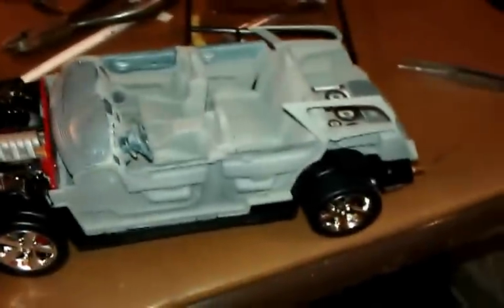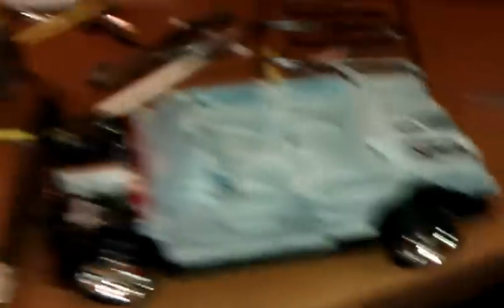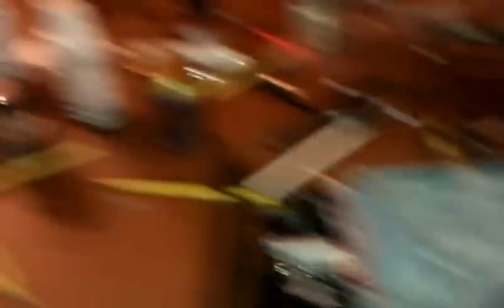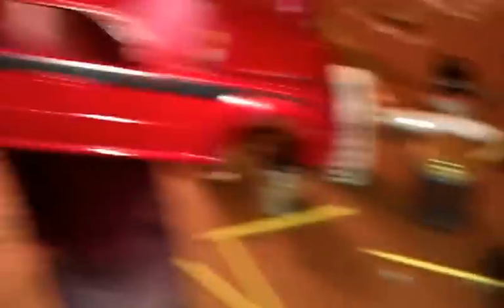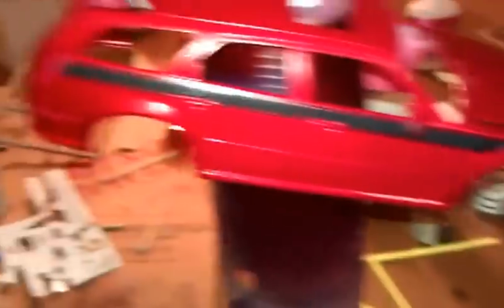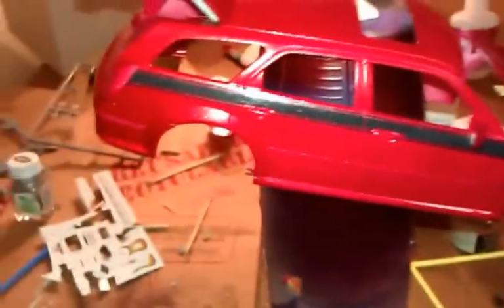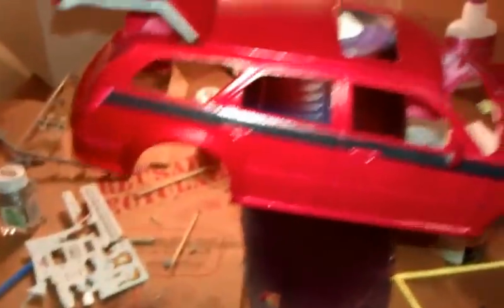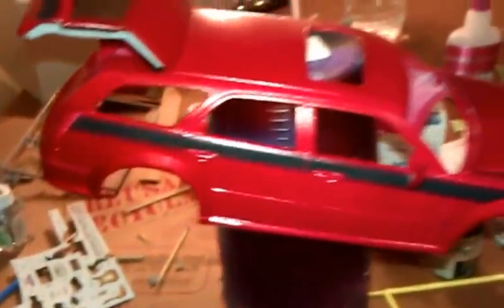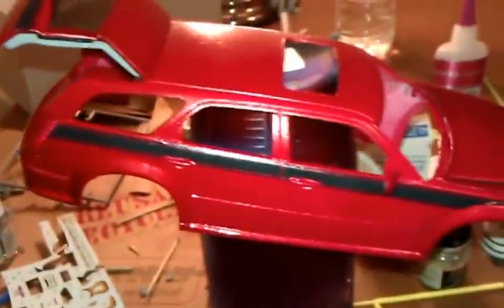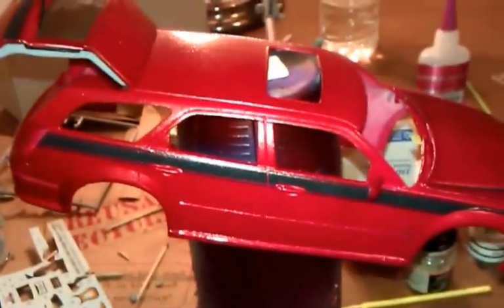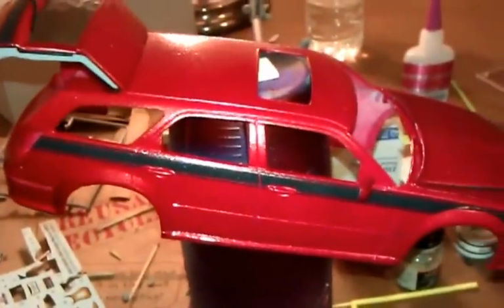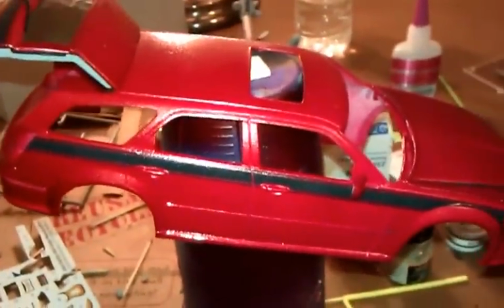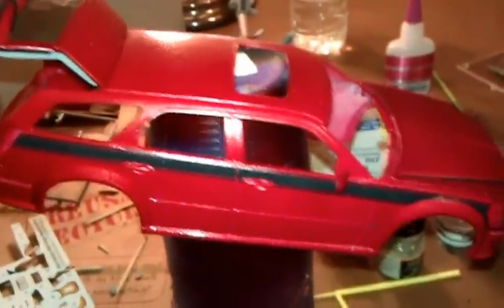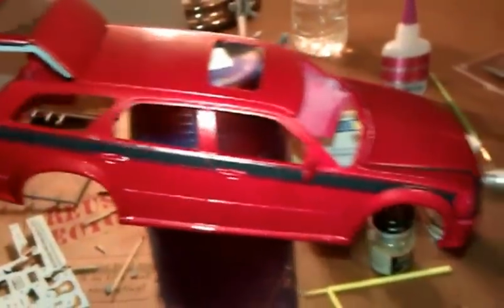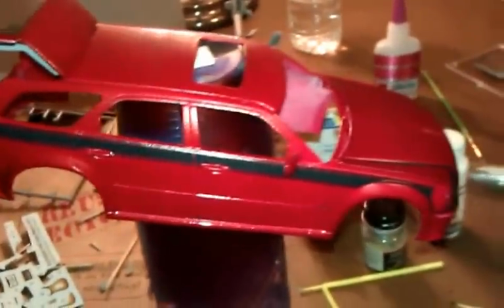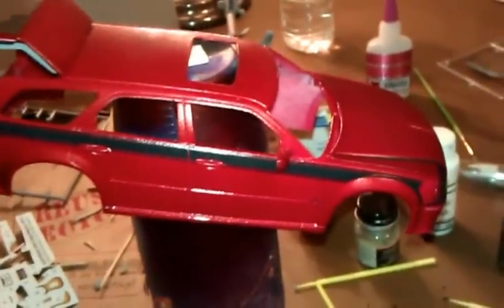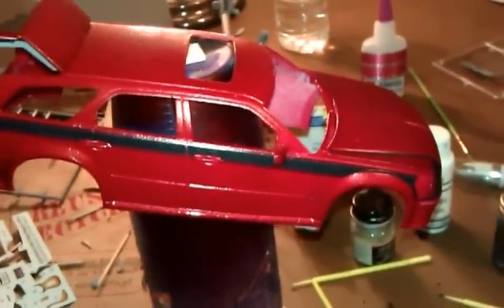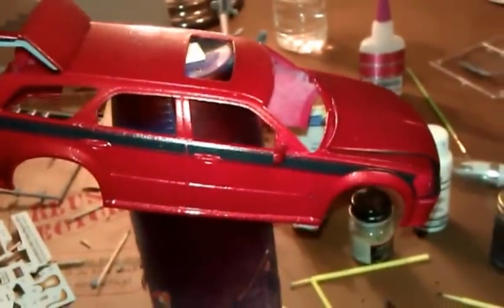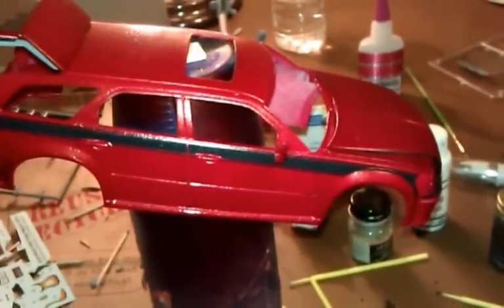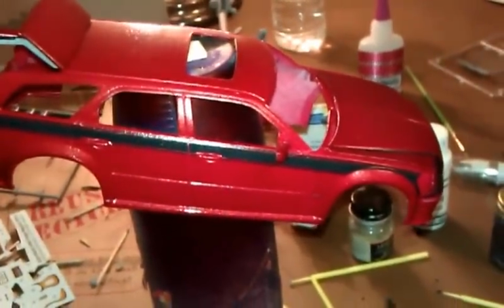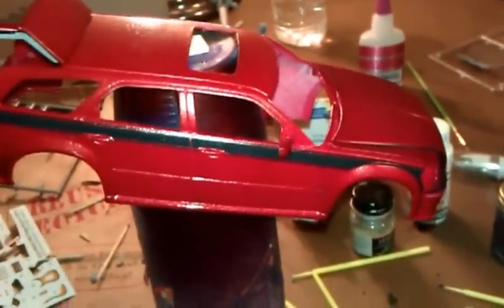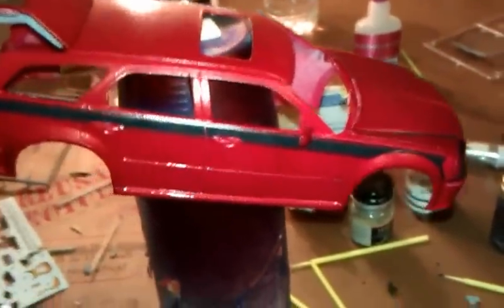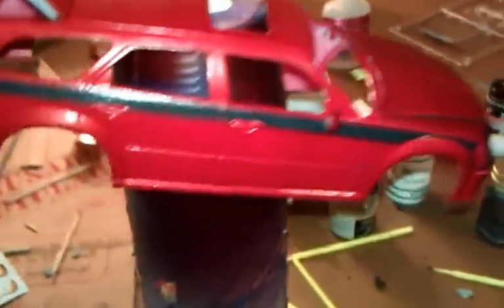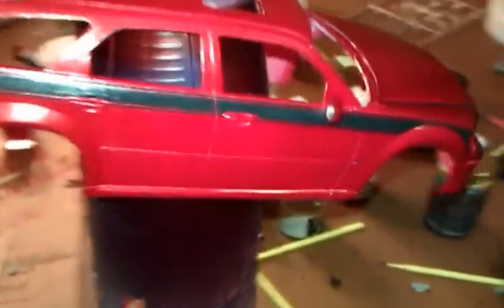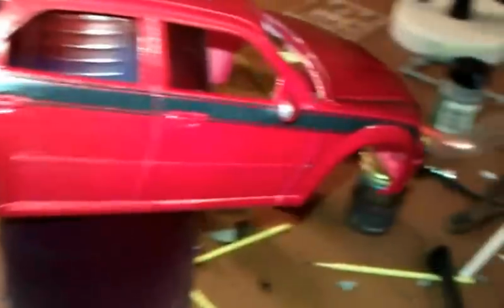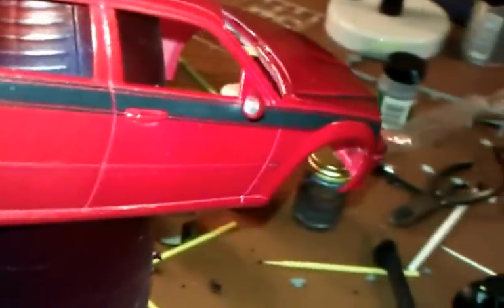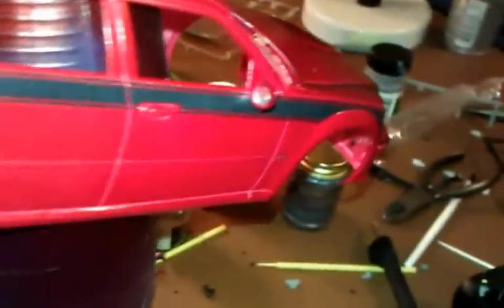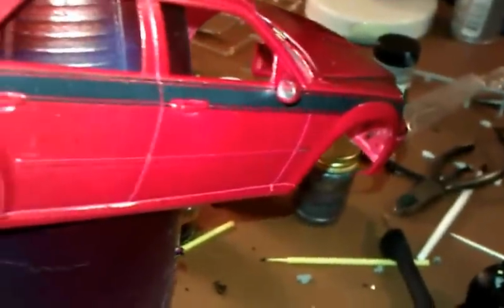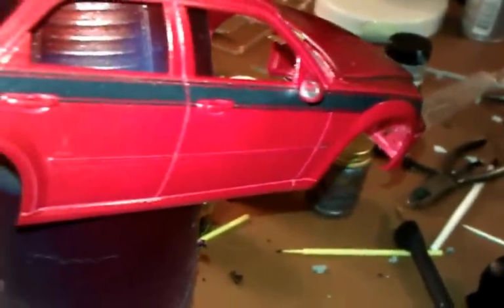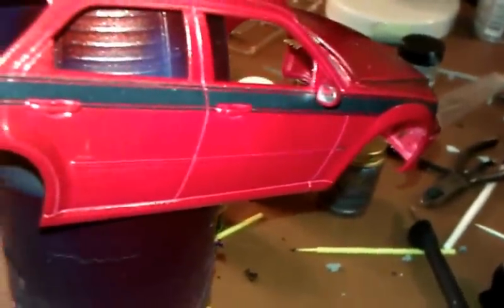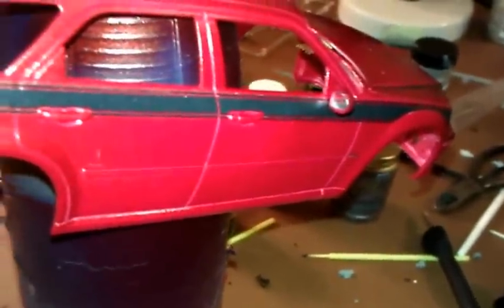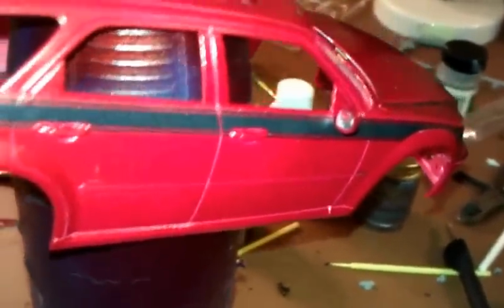It's coming along — it's almost done. The mirrors are in.